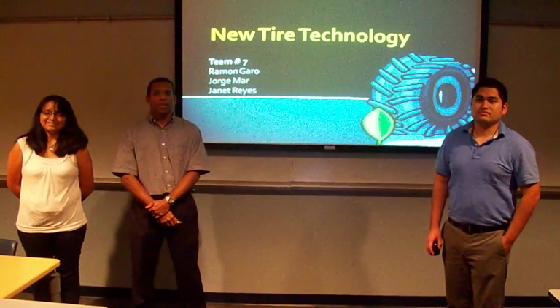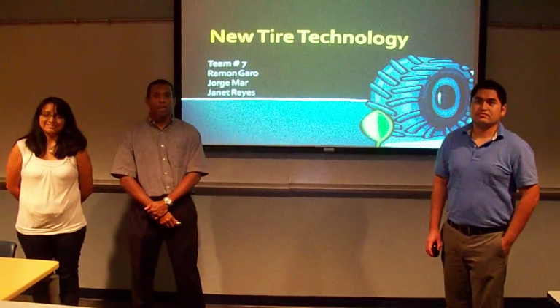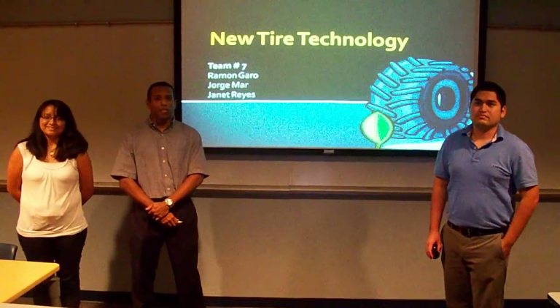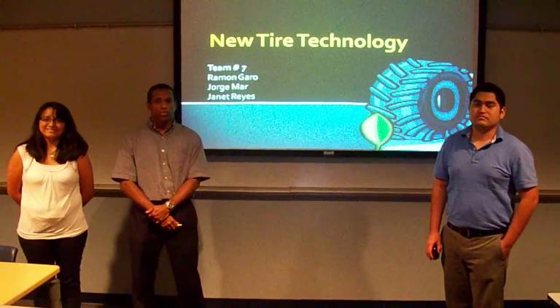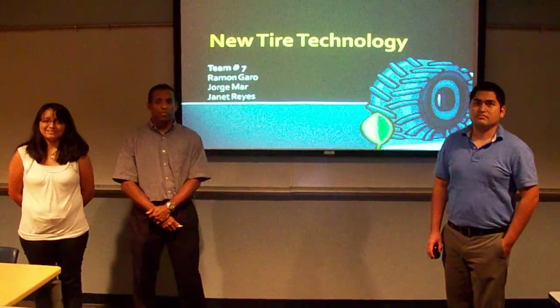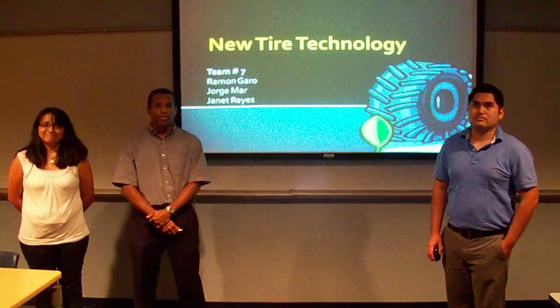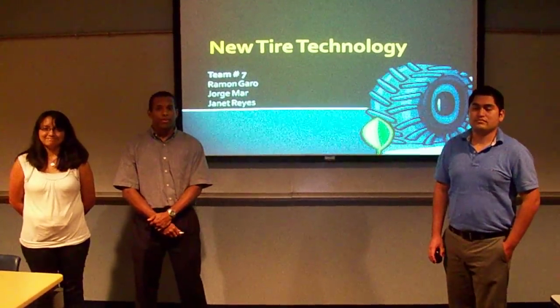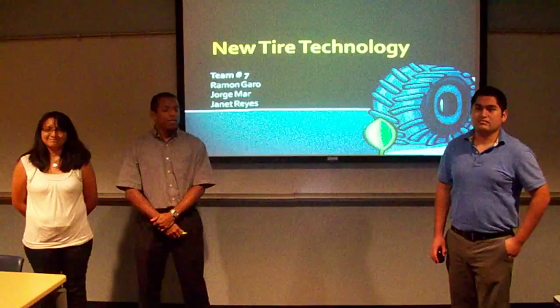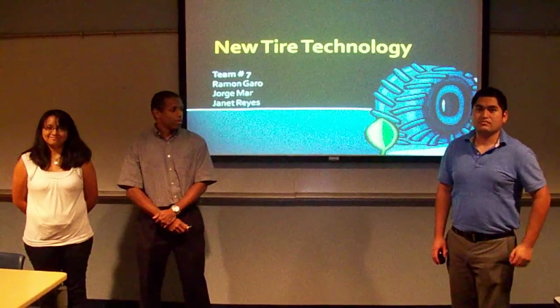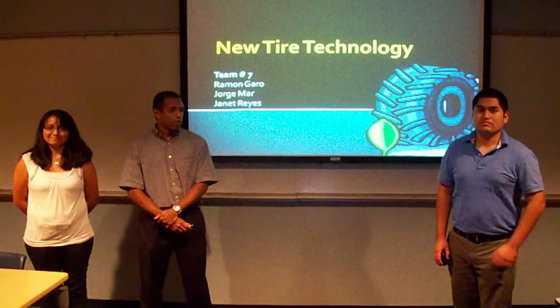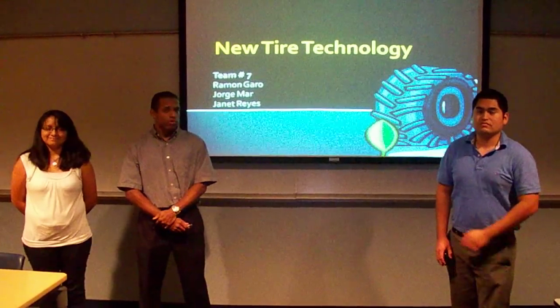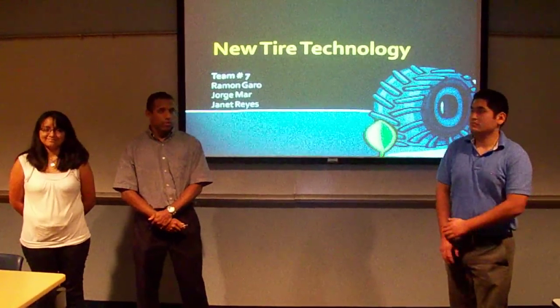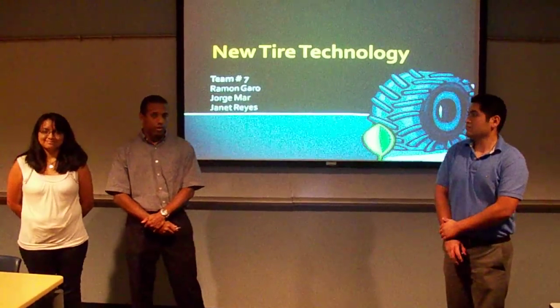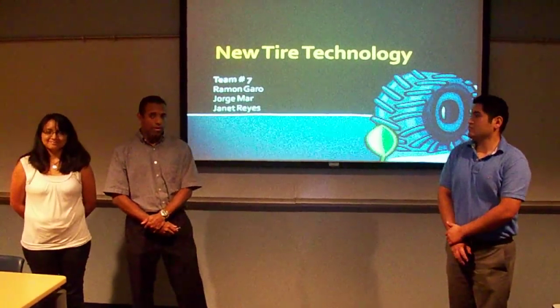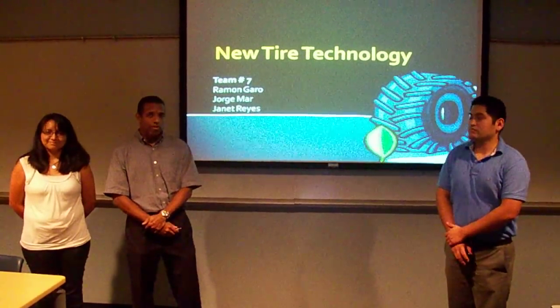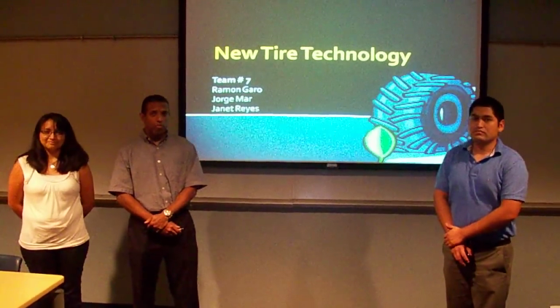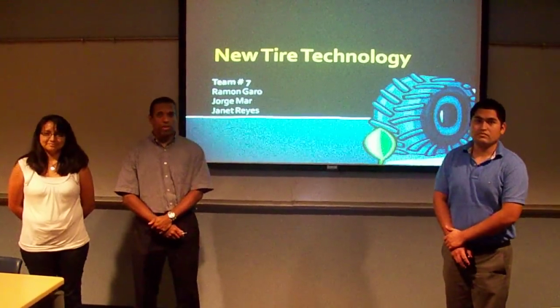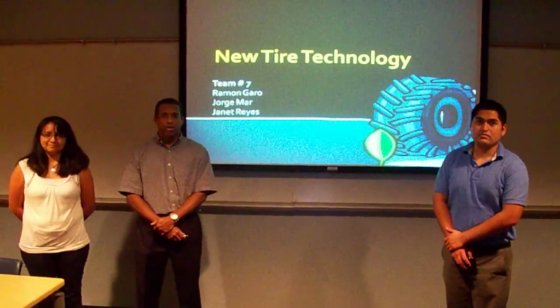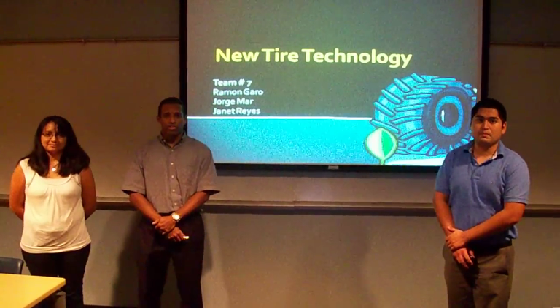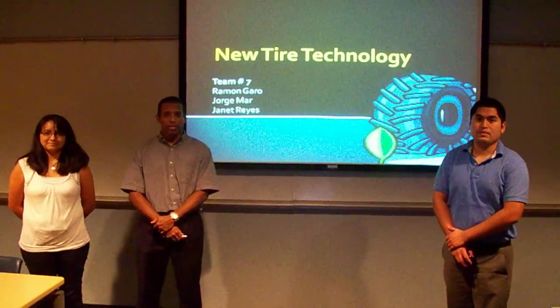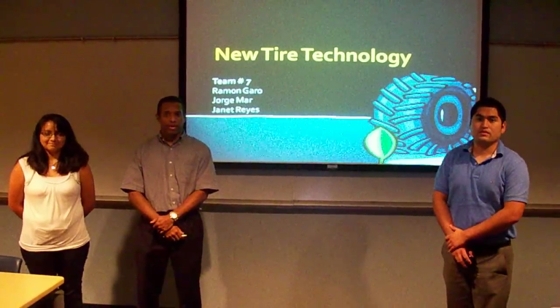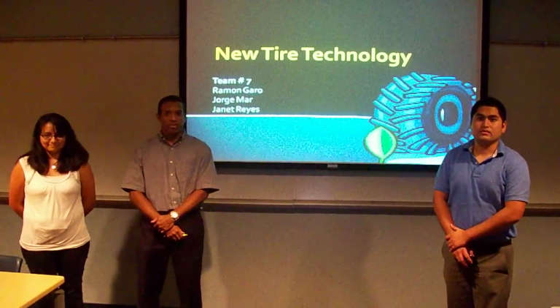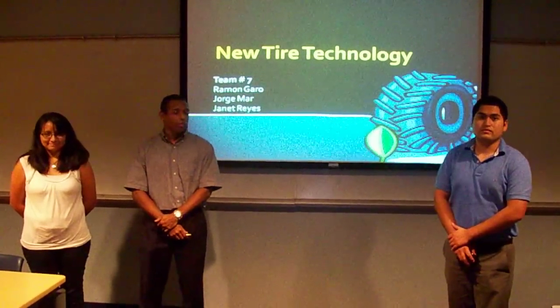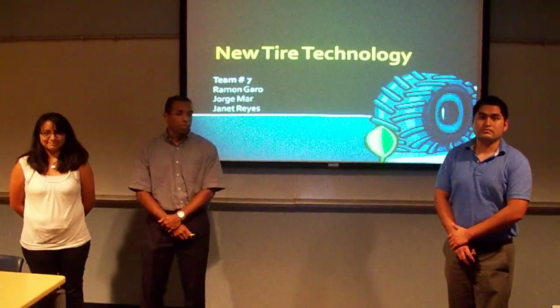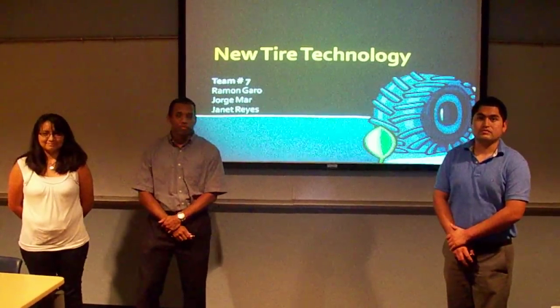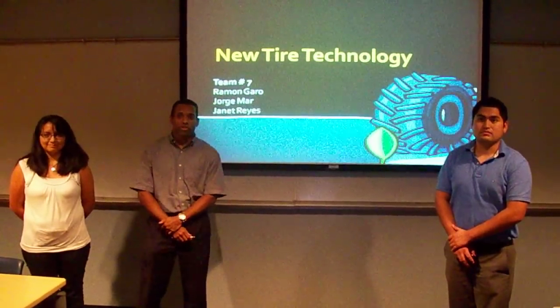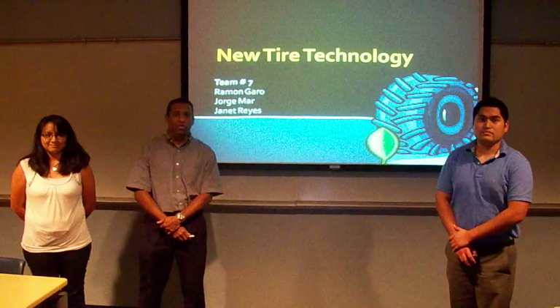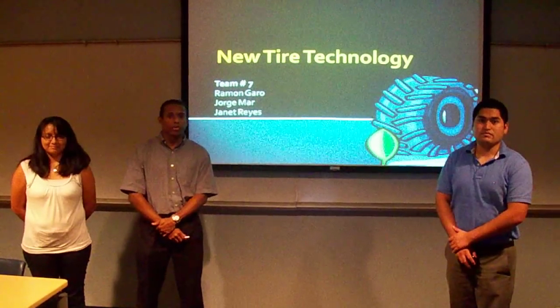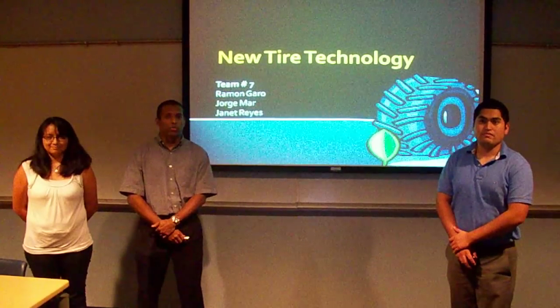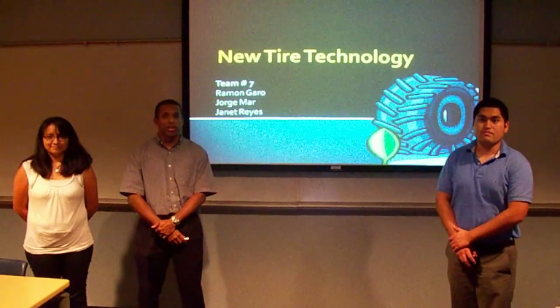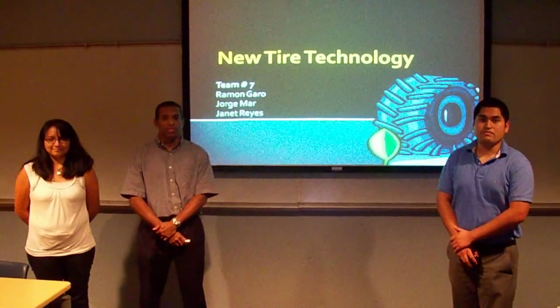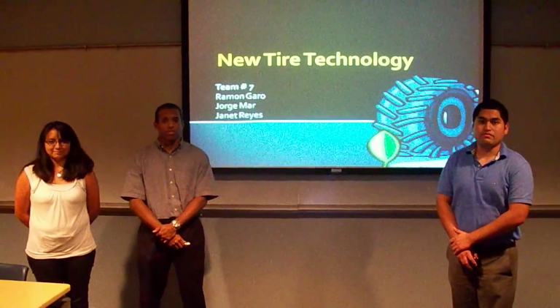Hi, we're Team 7, composed of Jorge Mar, Ramon Guerra, and Janet Reyes. And we'll be presenting to you on new tire technologies.